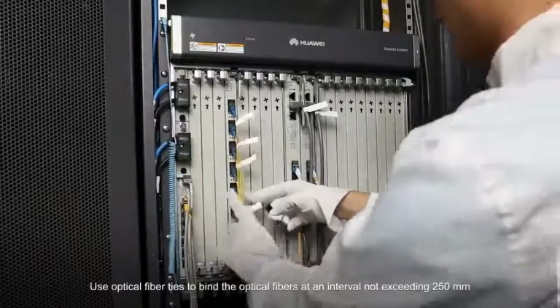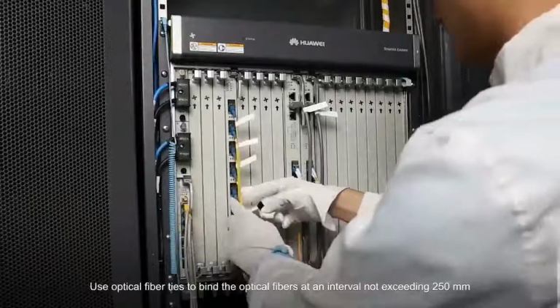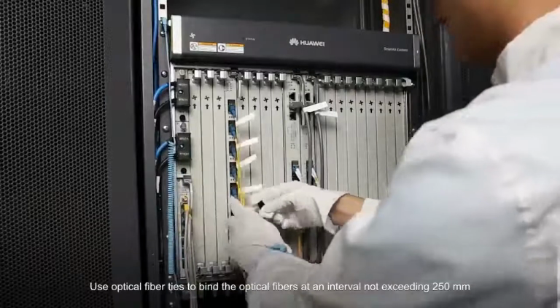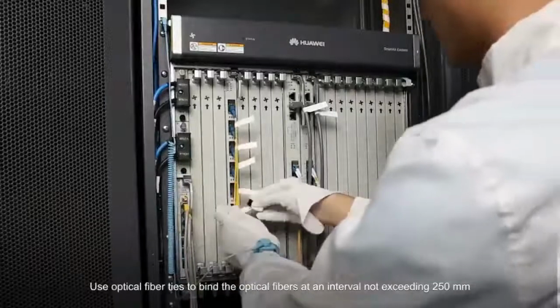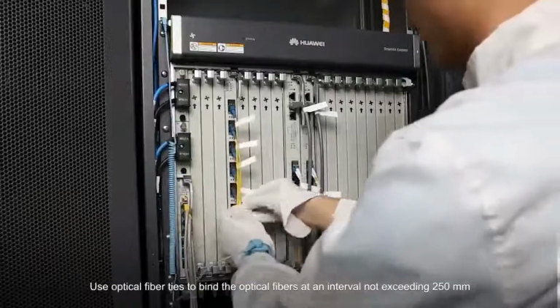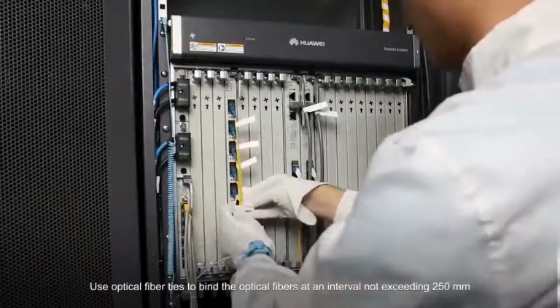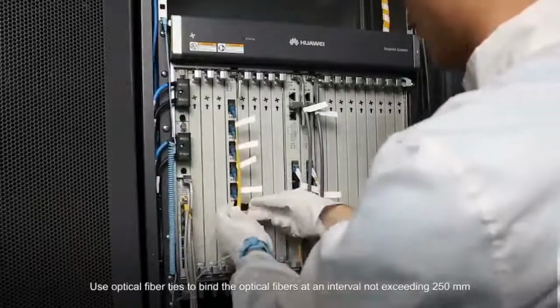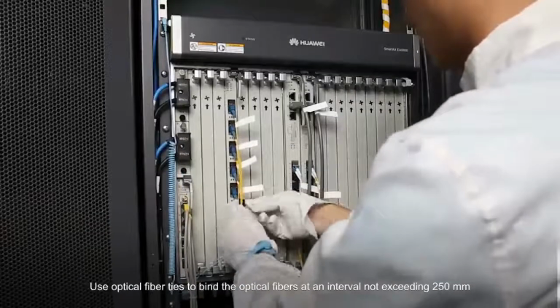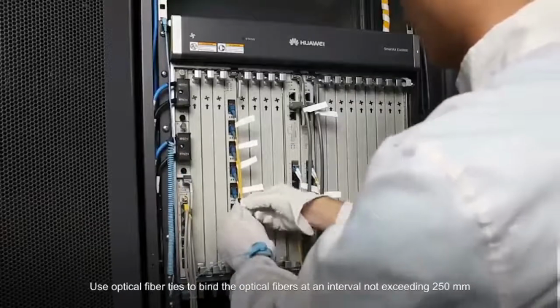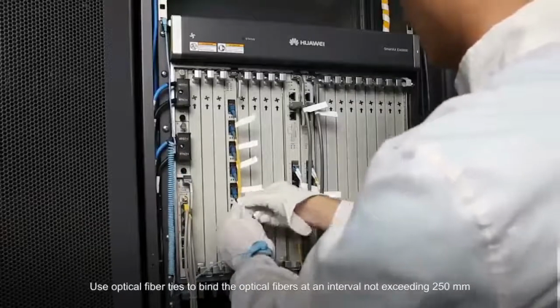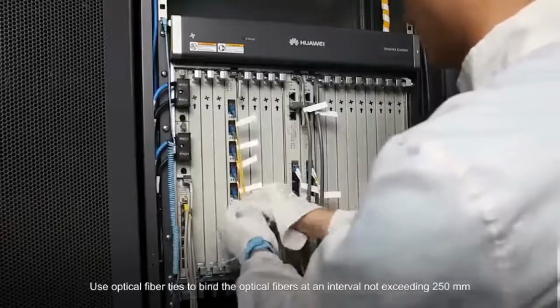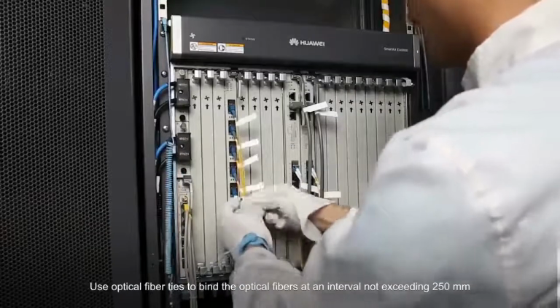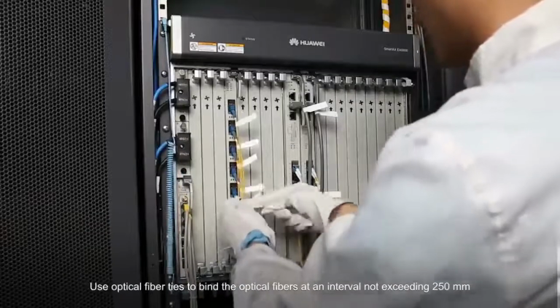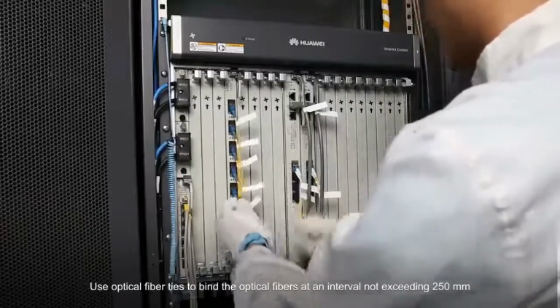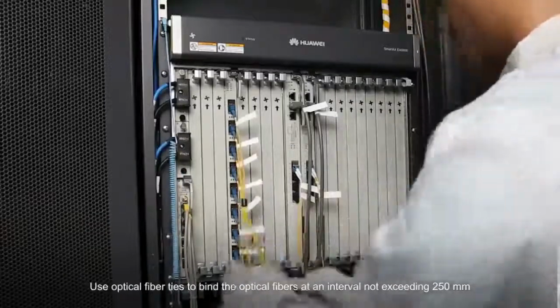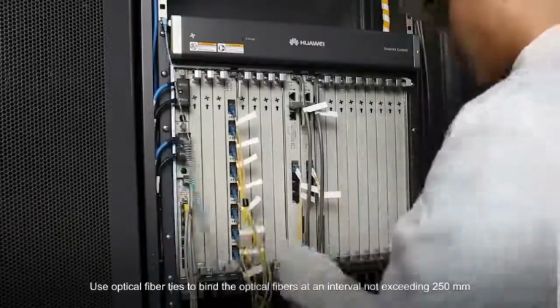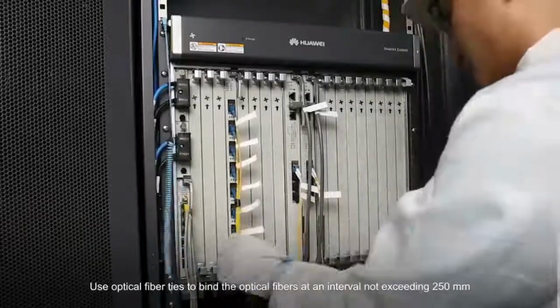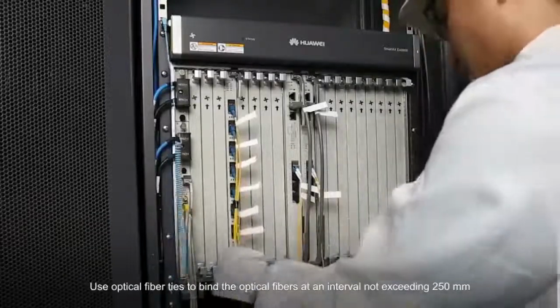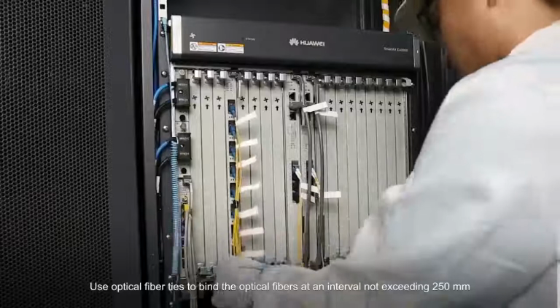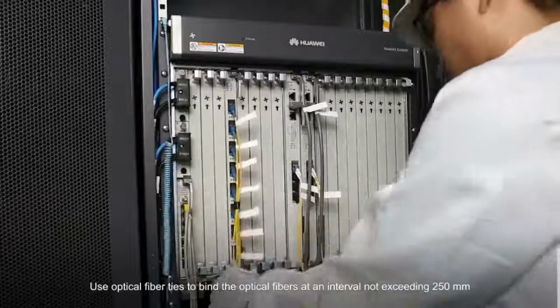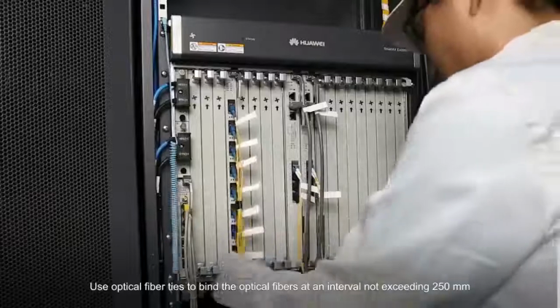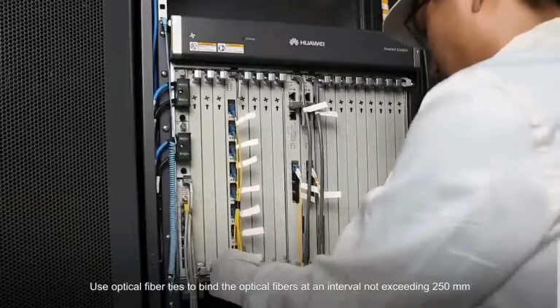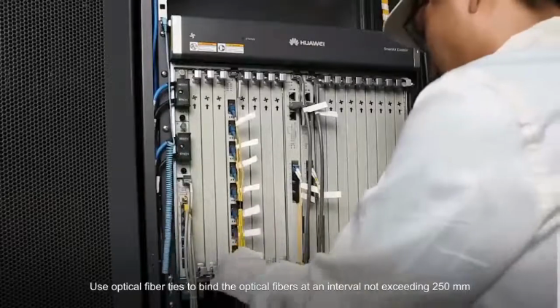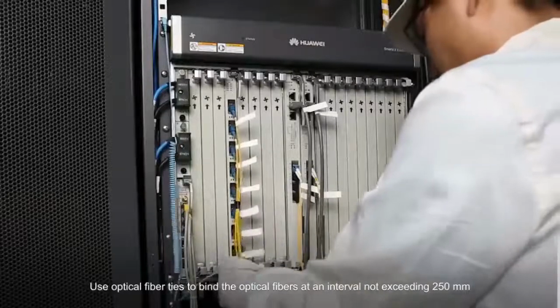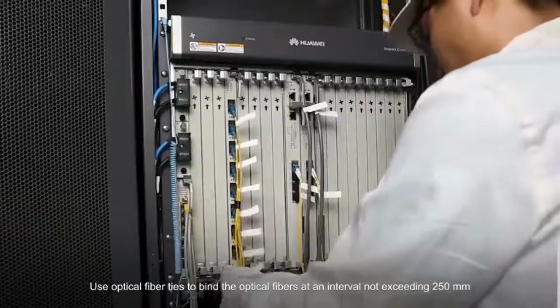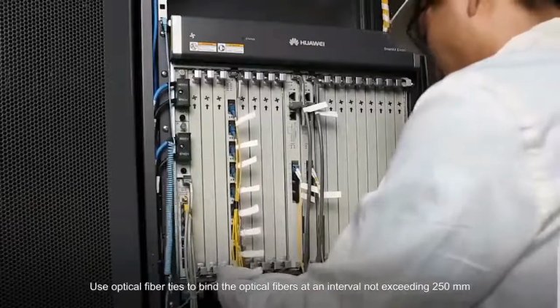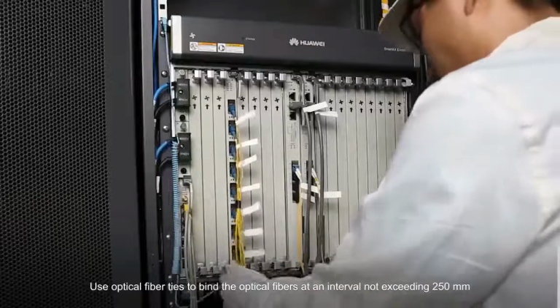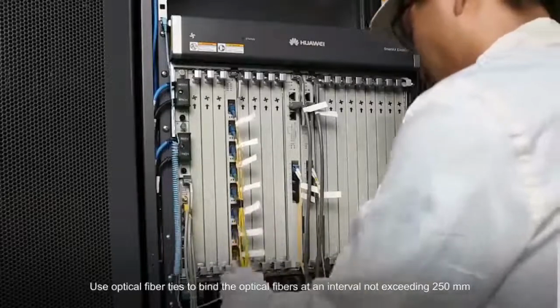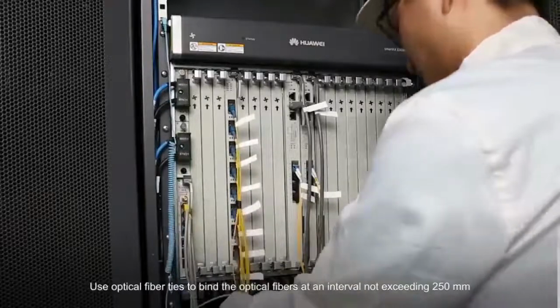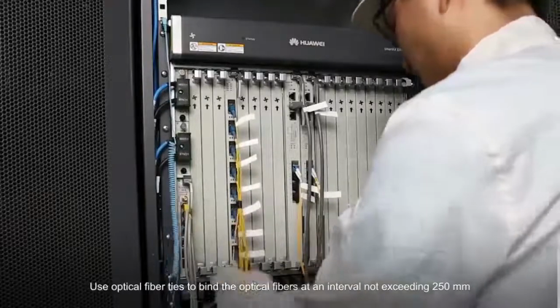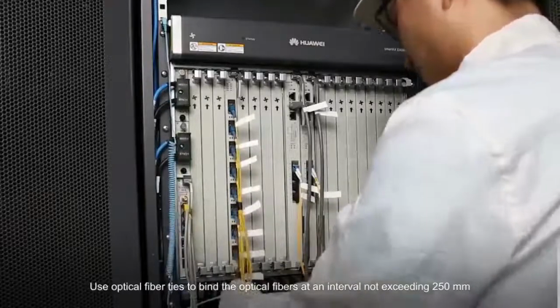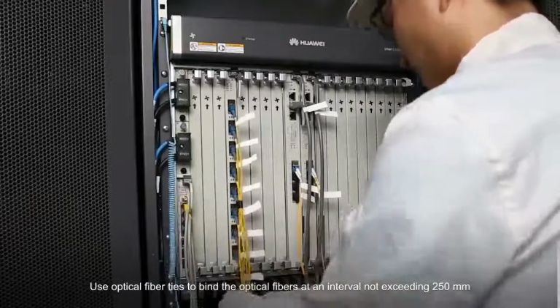Use optical fiber ties to bind the optical fibers at an interval not exceeding 250 millimeters.